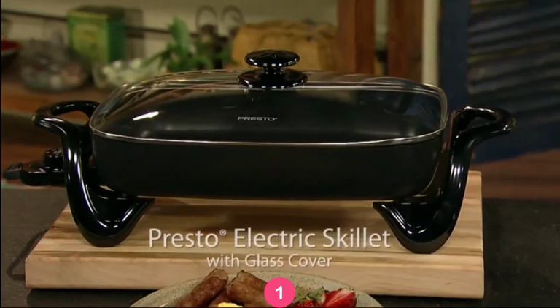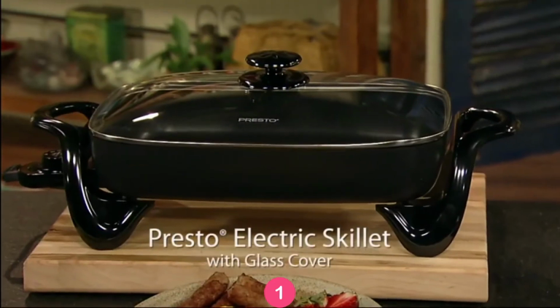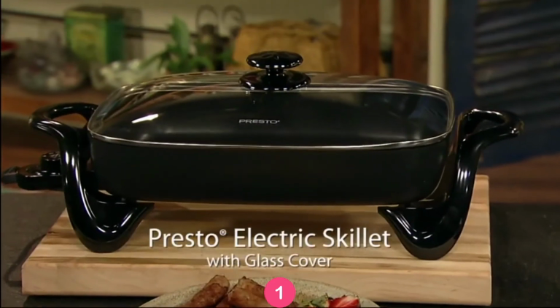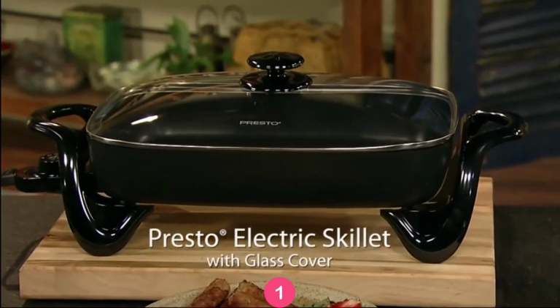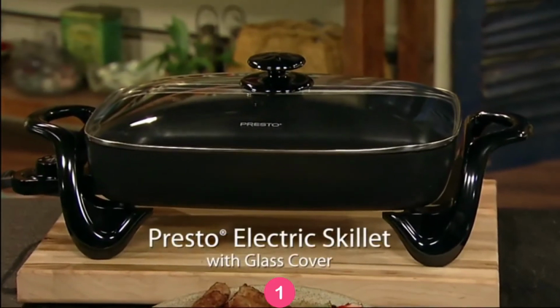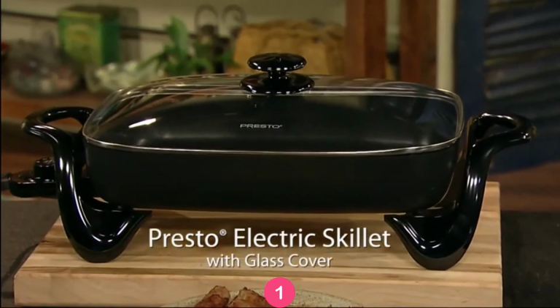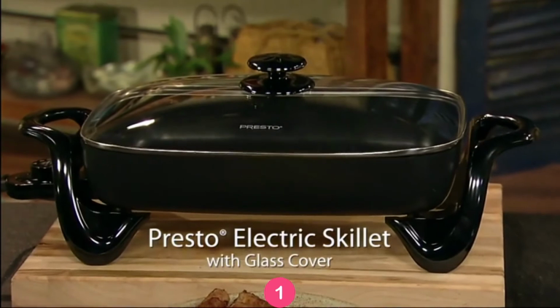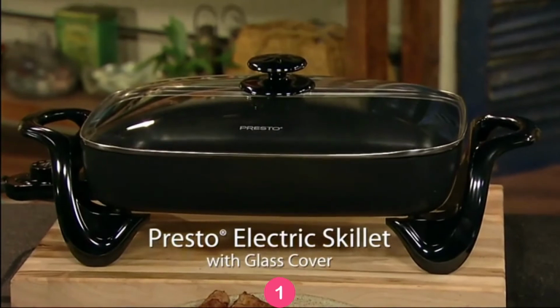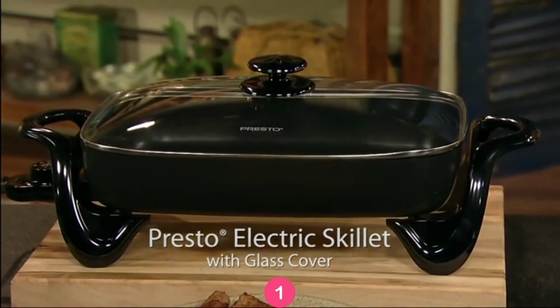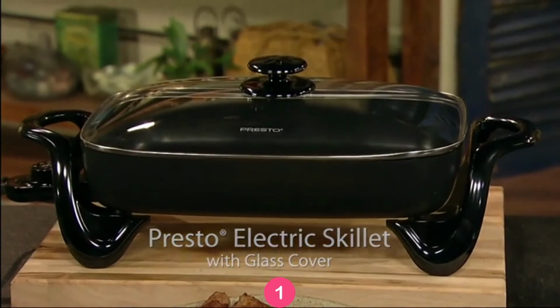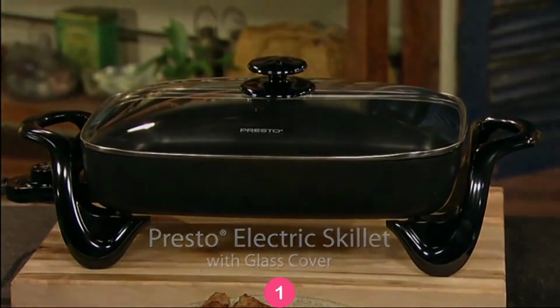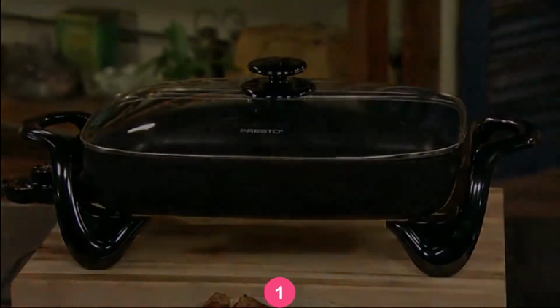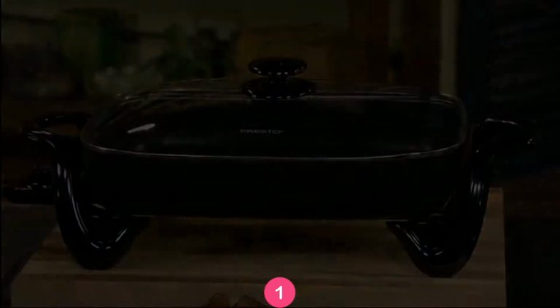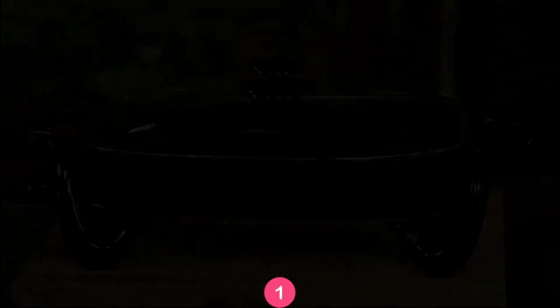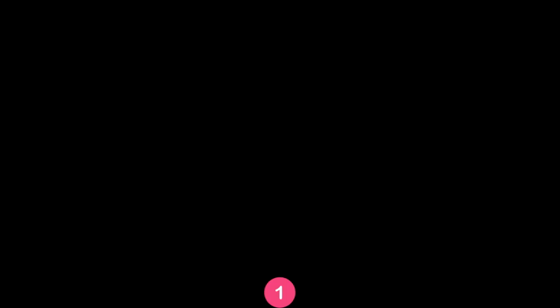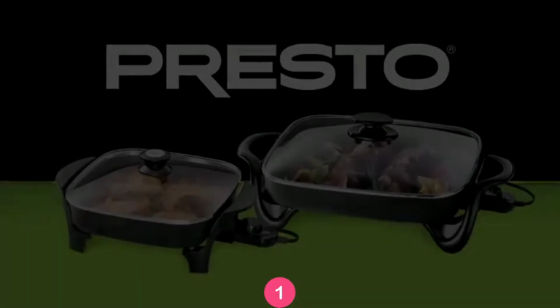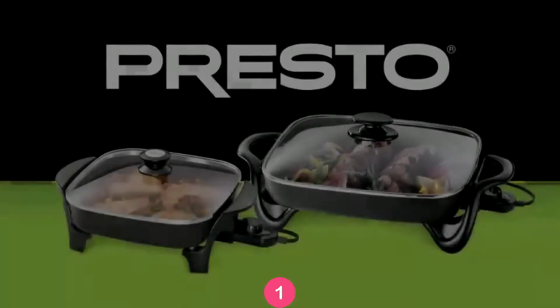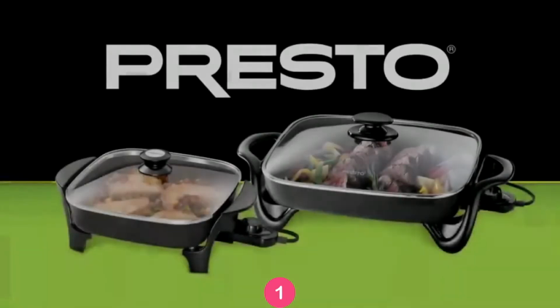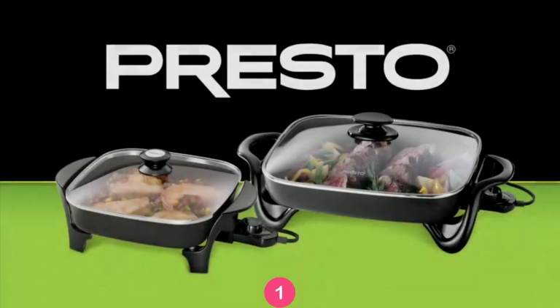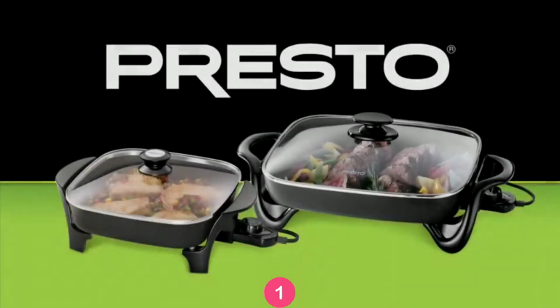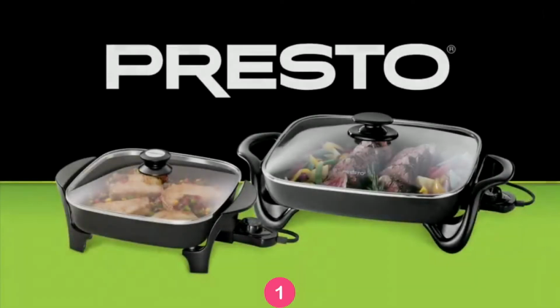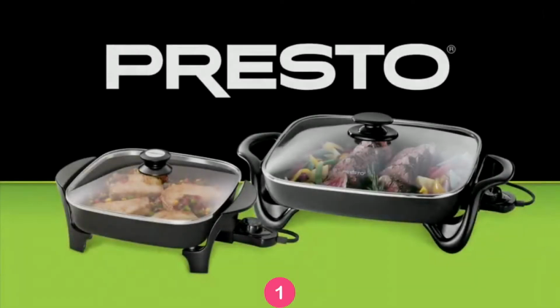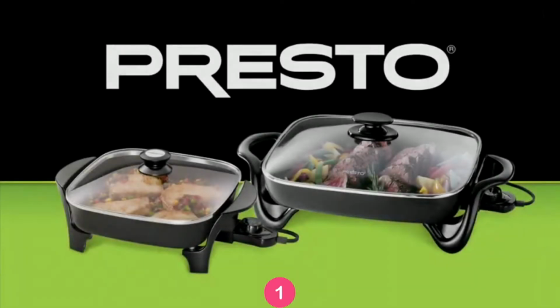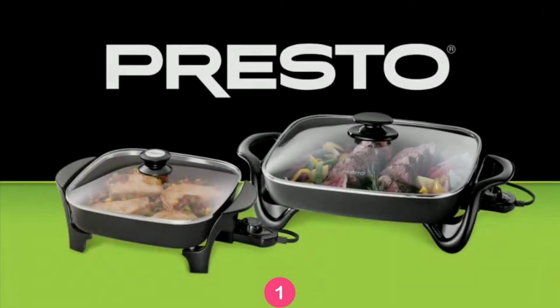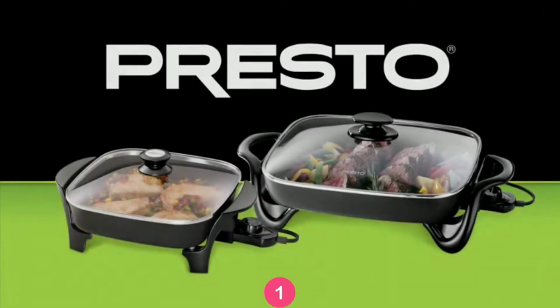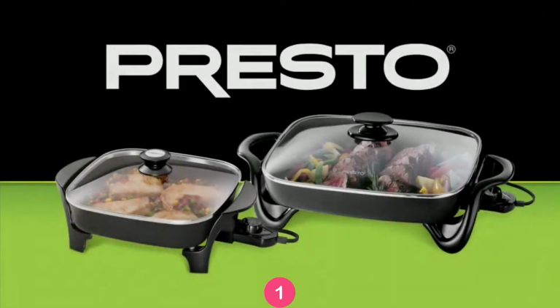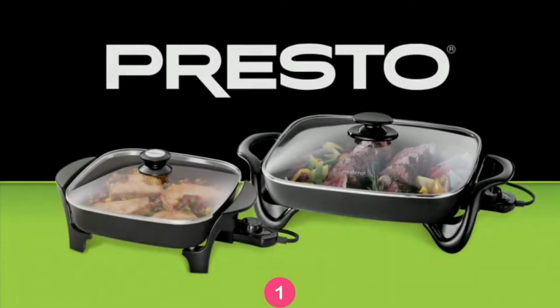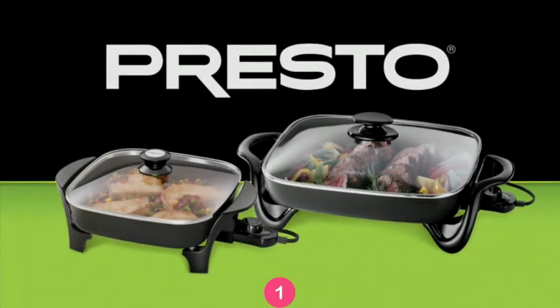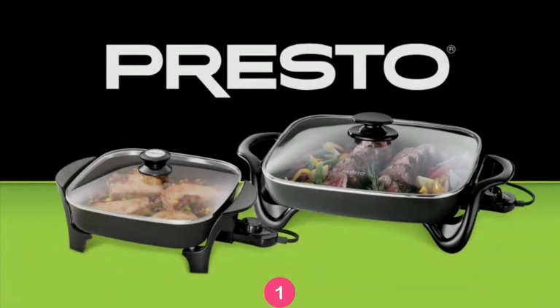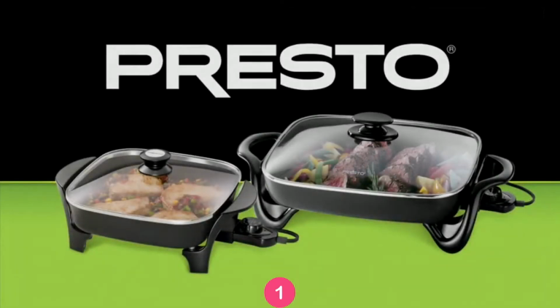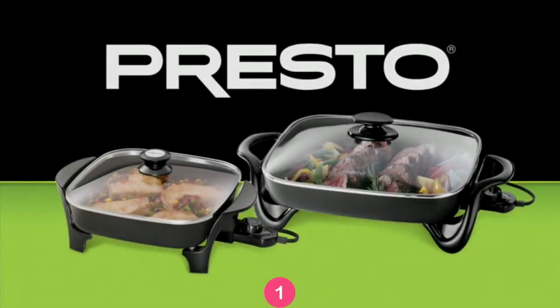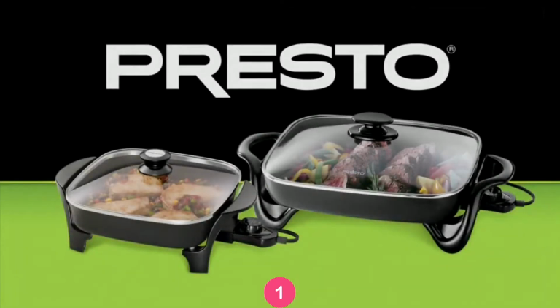The Prosto Electric Skillet with Glass Cover. Available in 11-inch and 16-inch models.